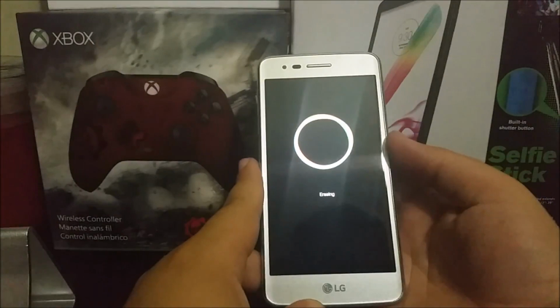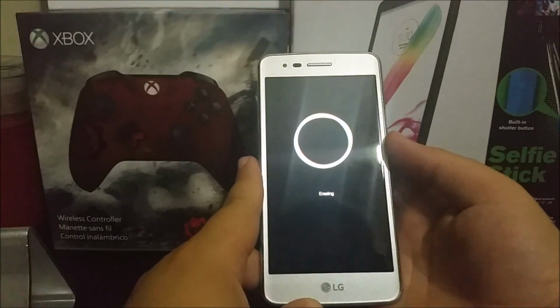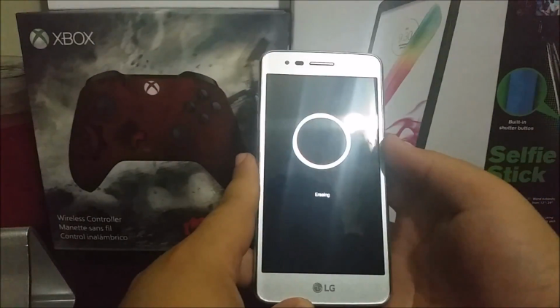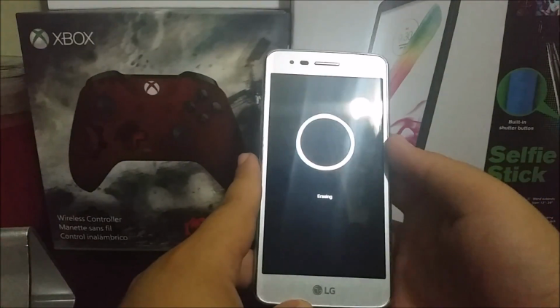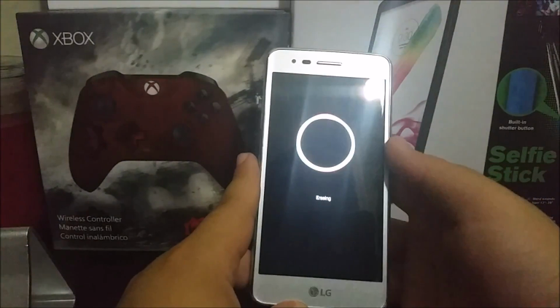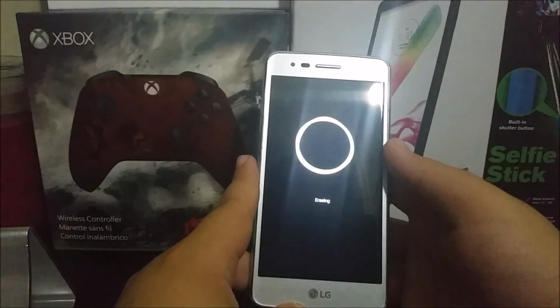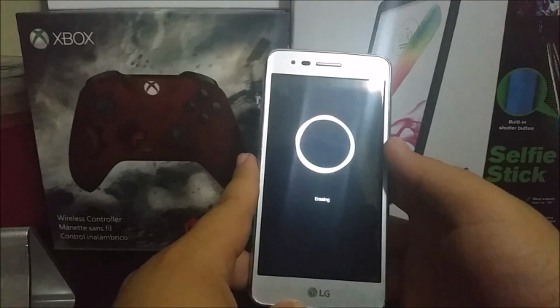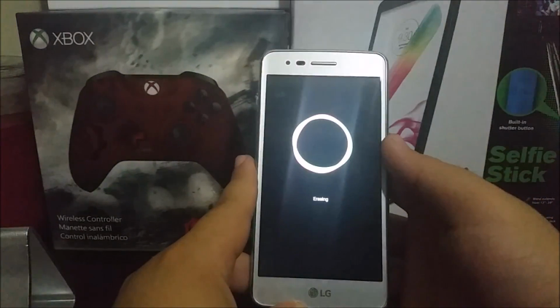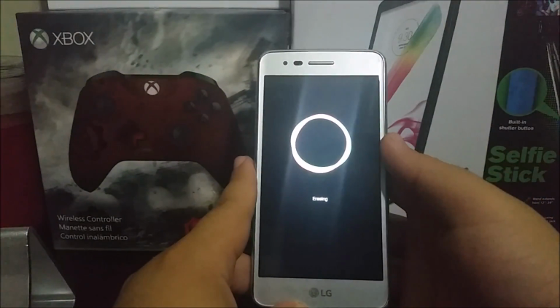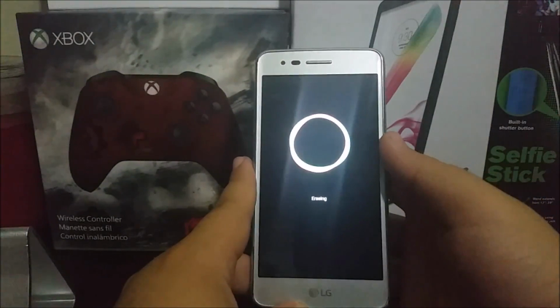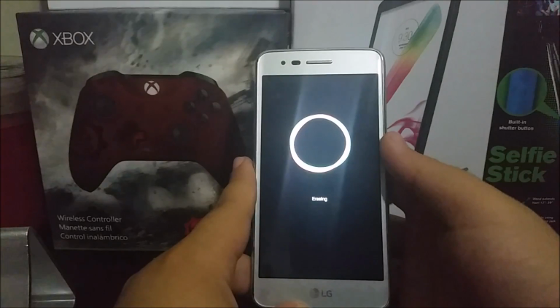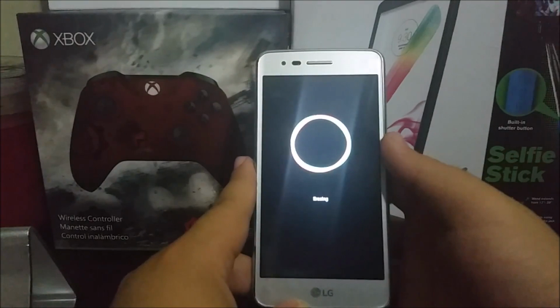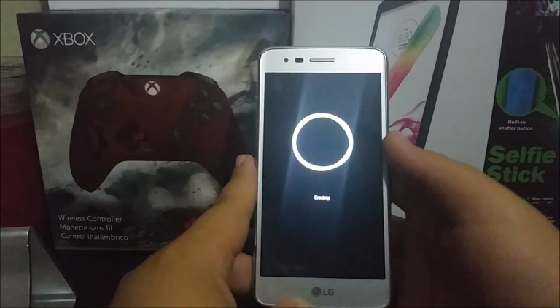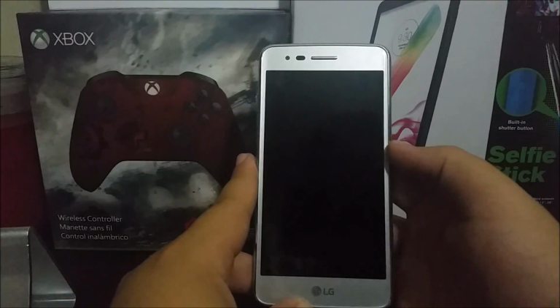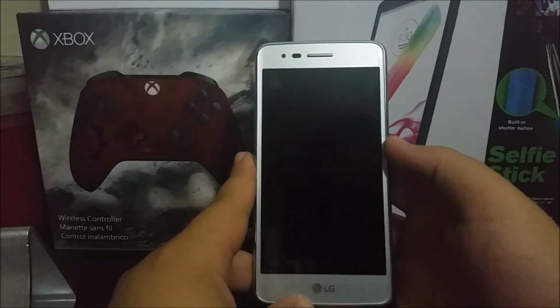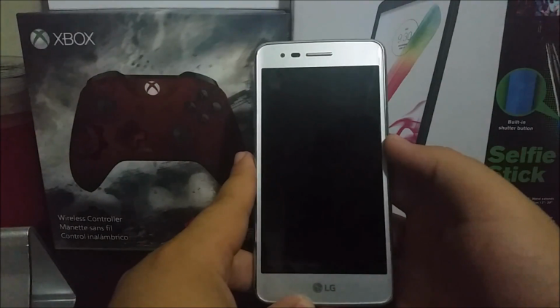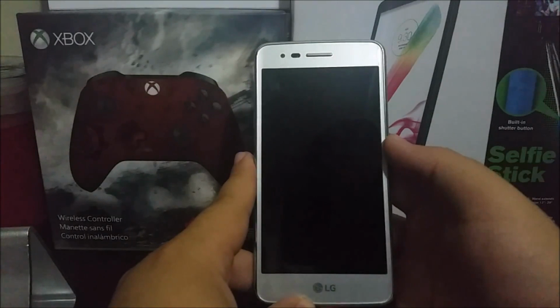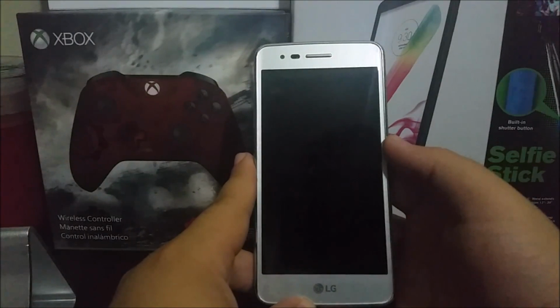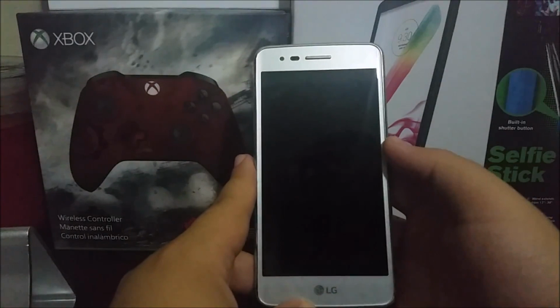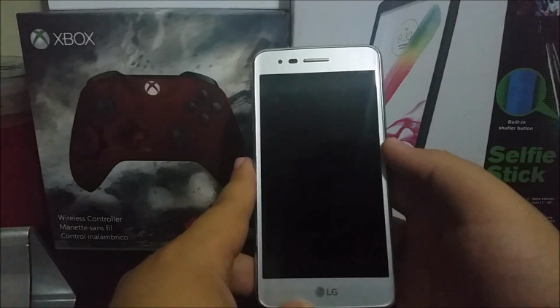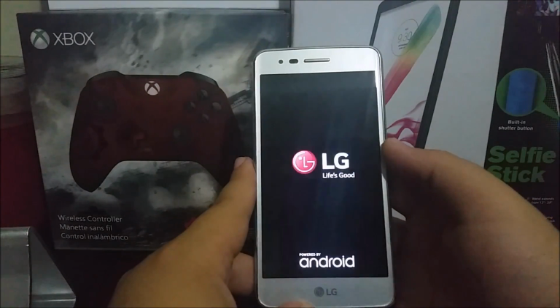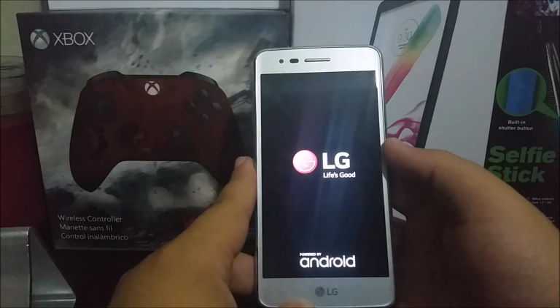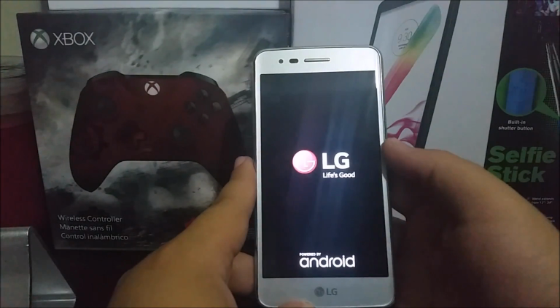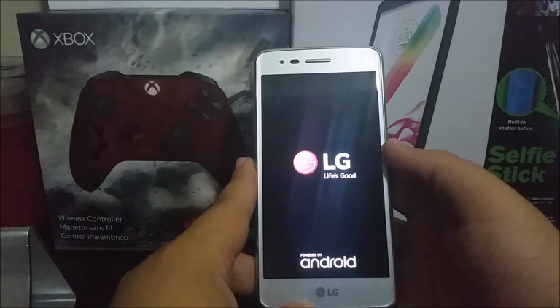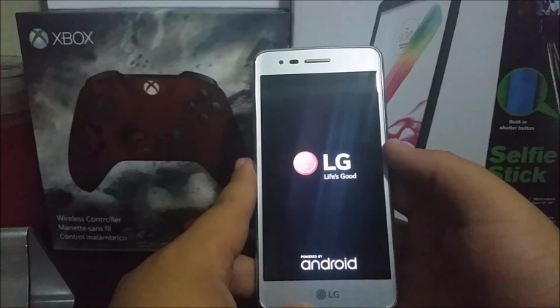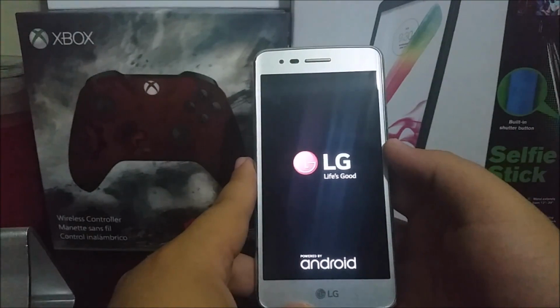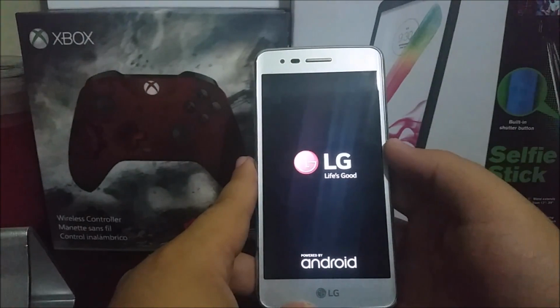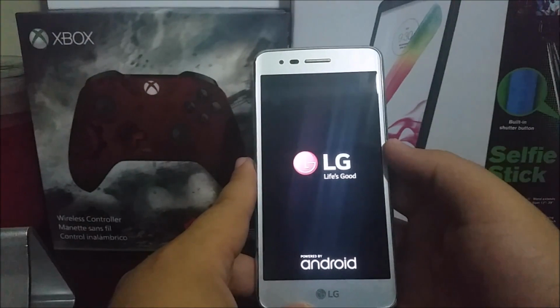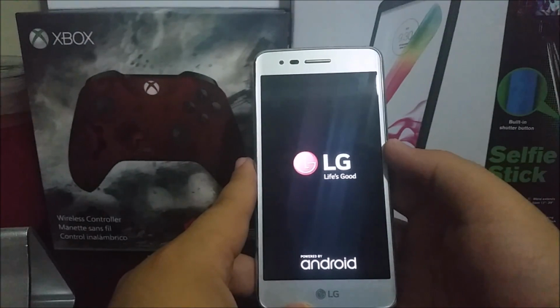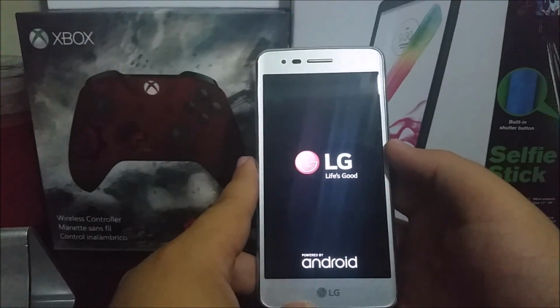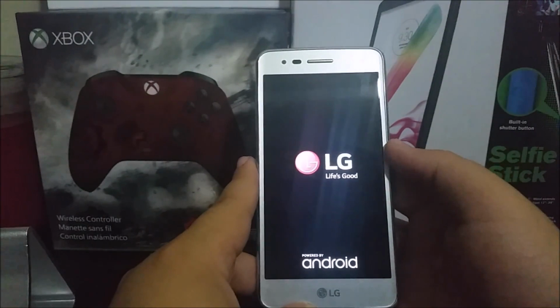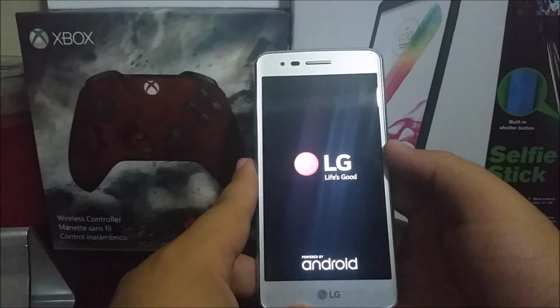As you can see, the phone is now performing a factory data reset.